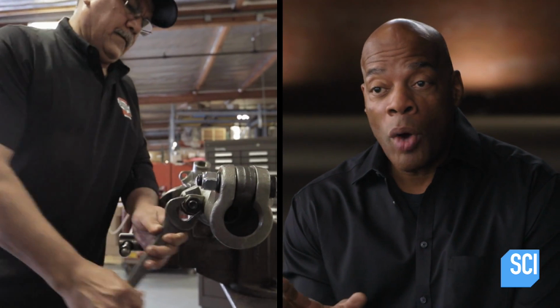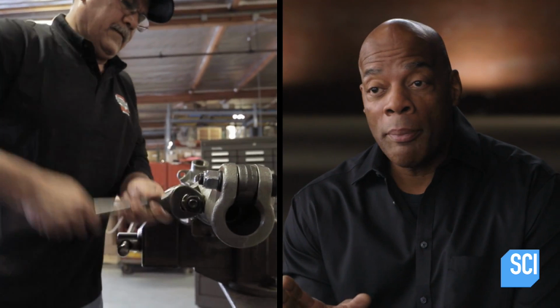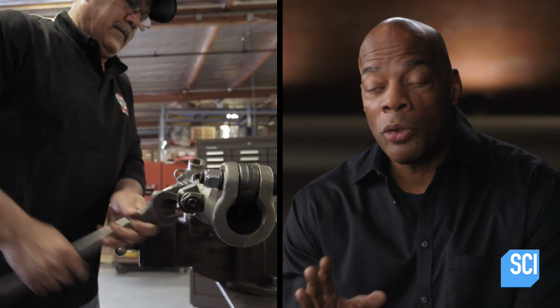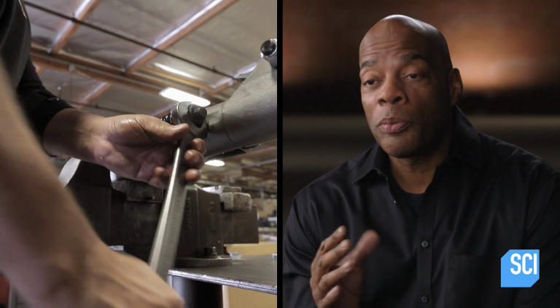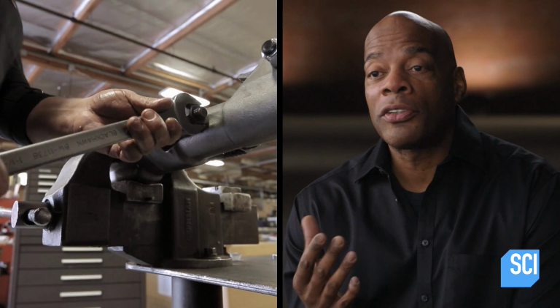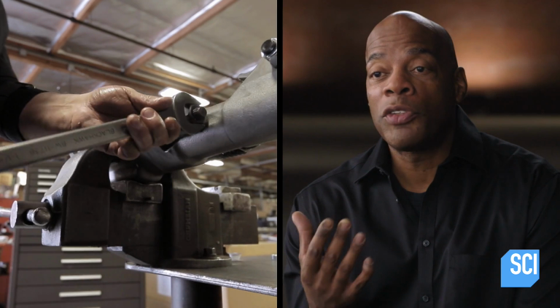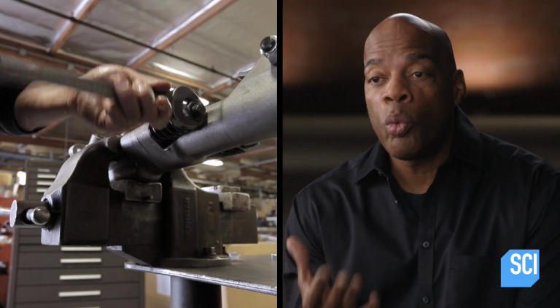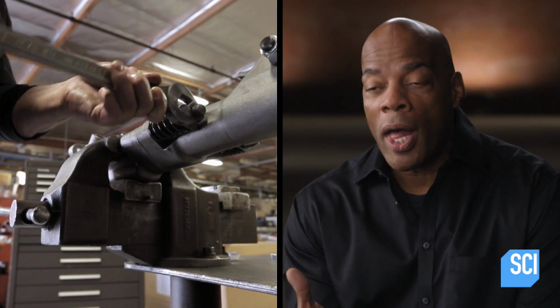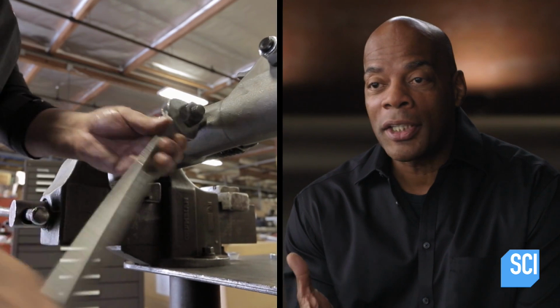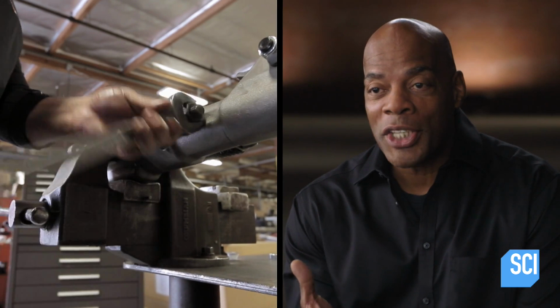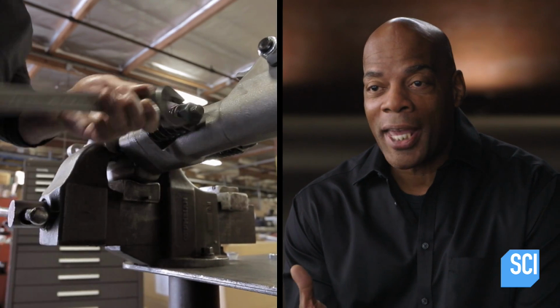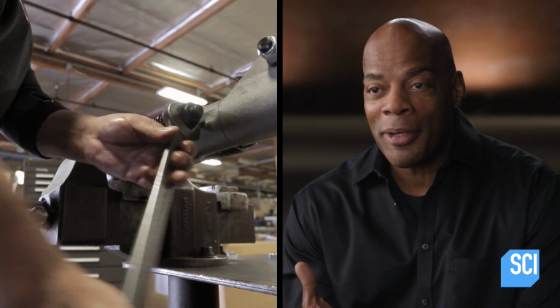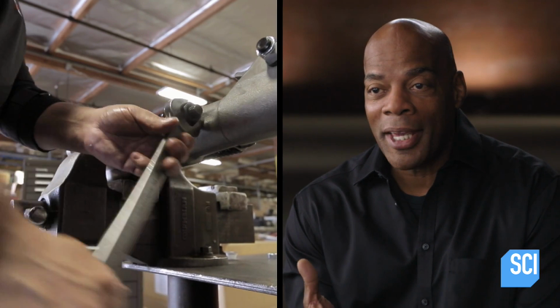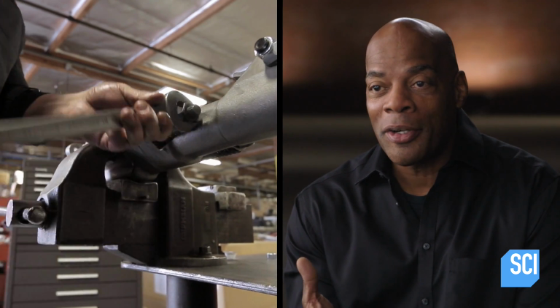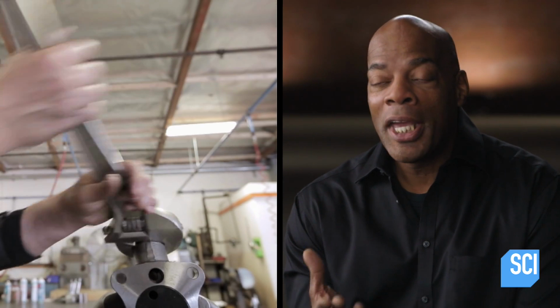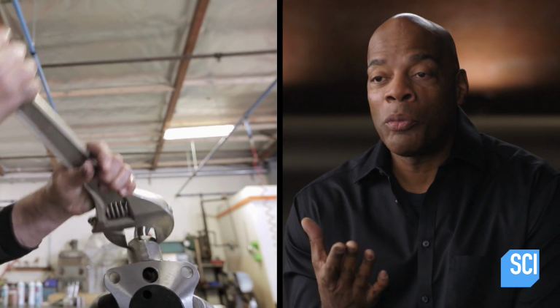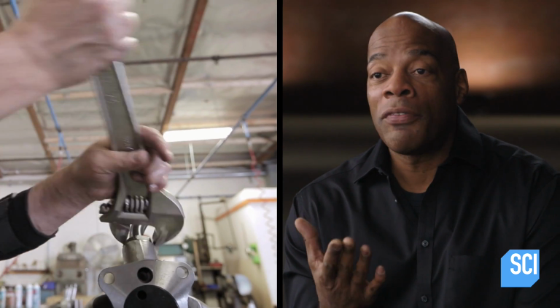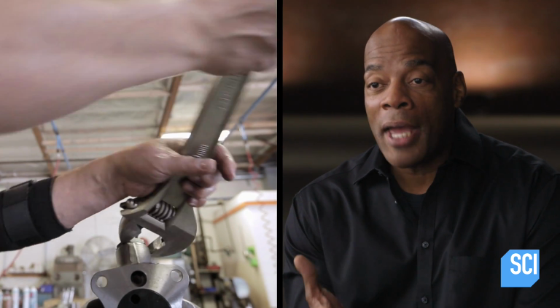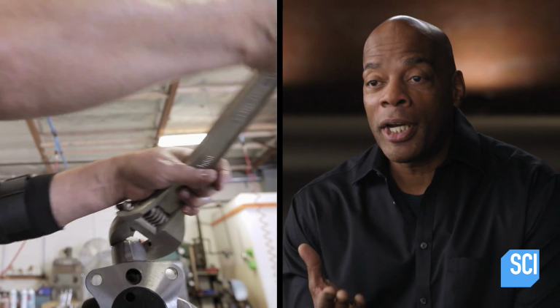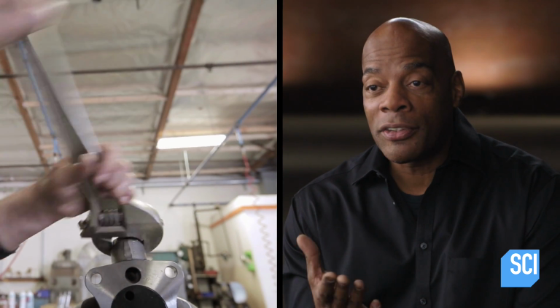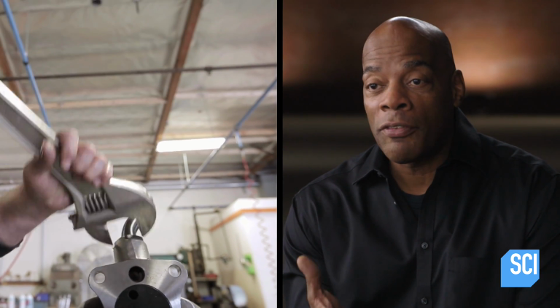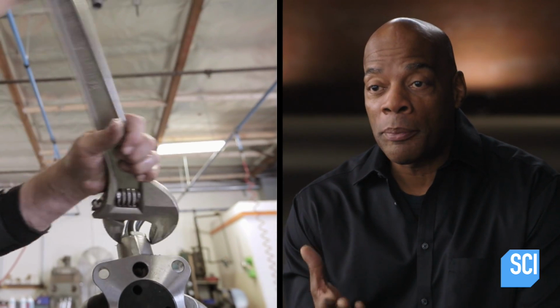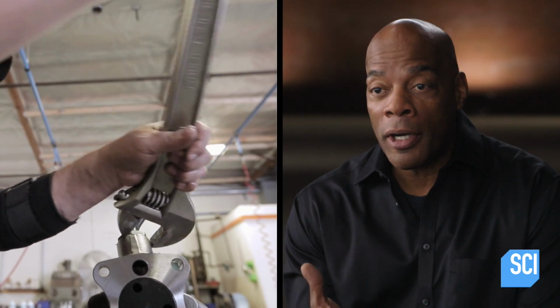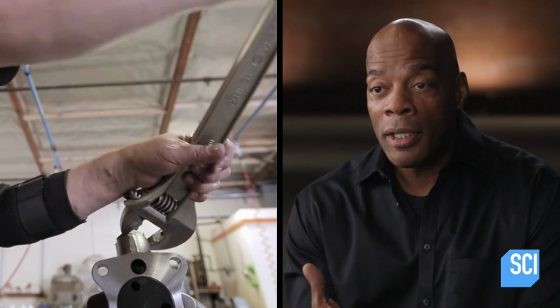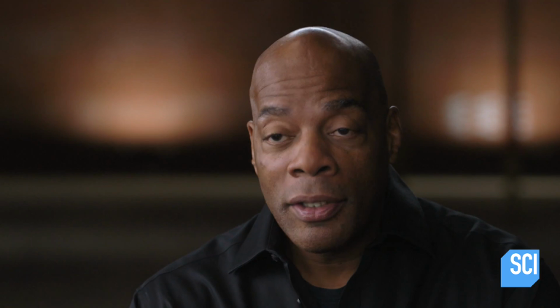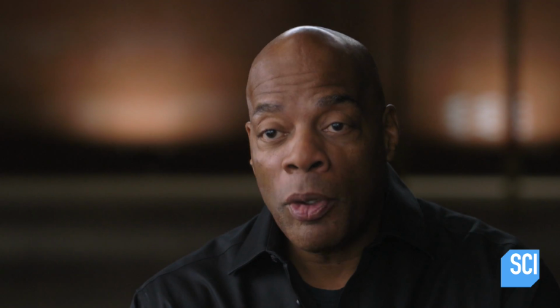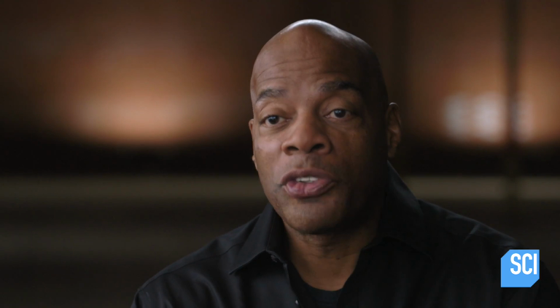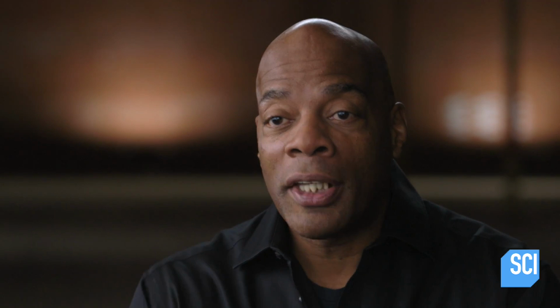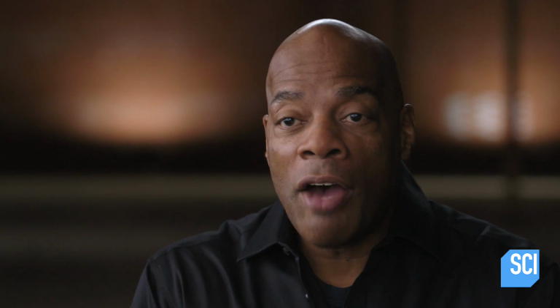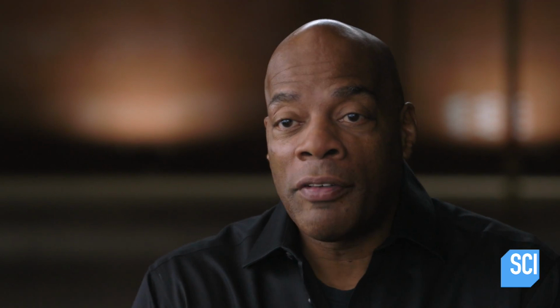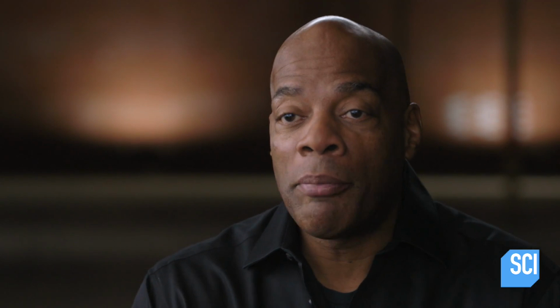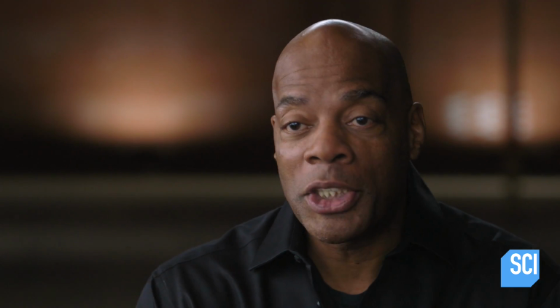Why bolts? Because if you weld a jackhammer together, it would vibrate itself apart. The bolts allow for vibration.